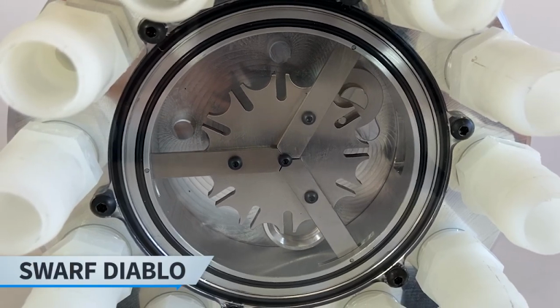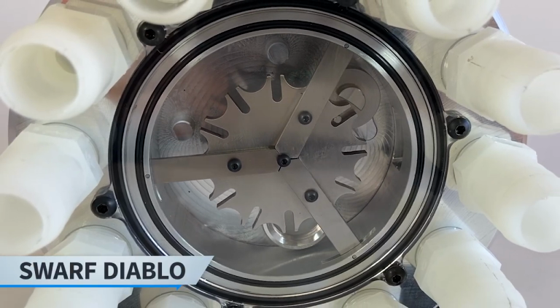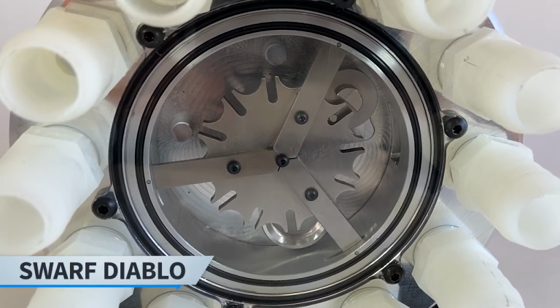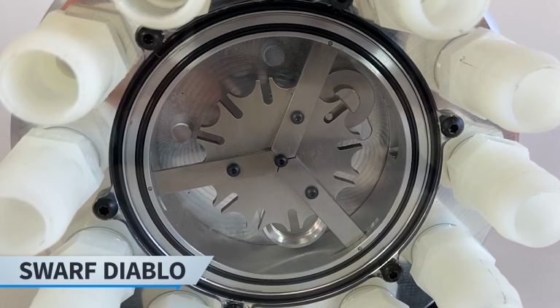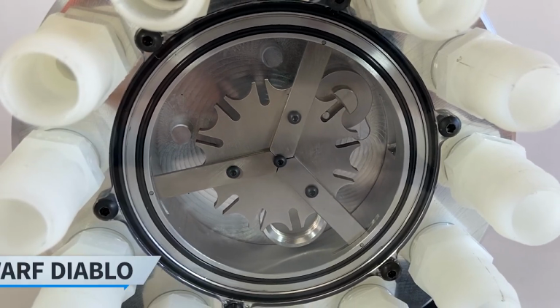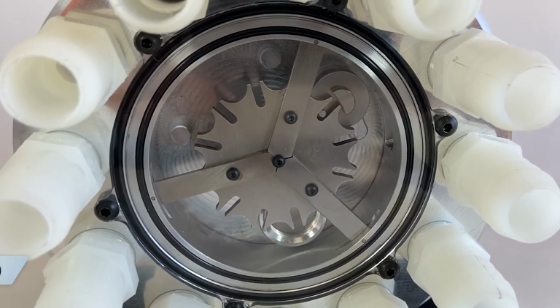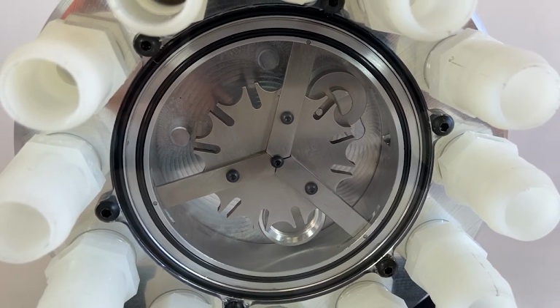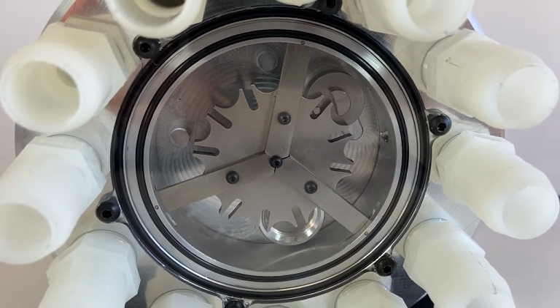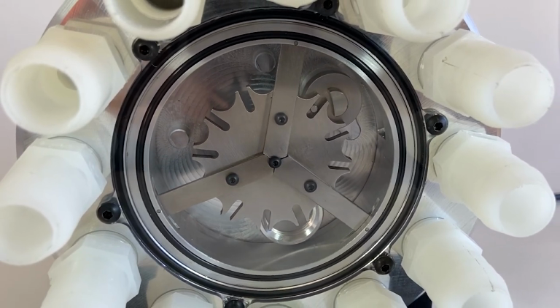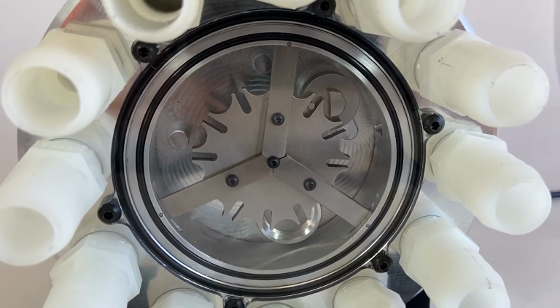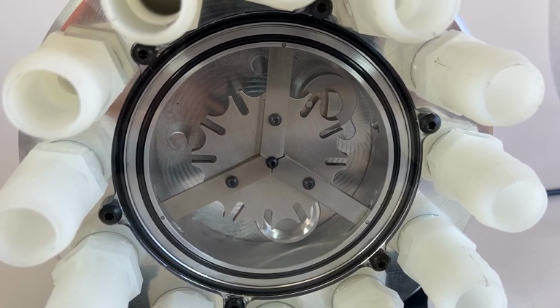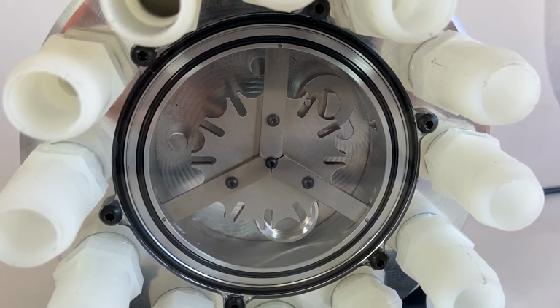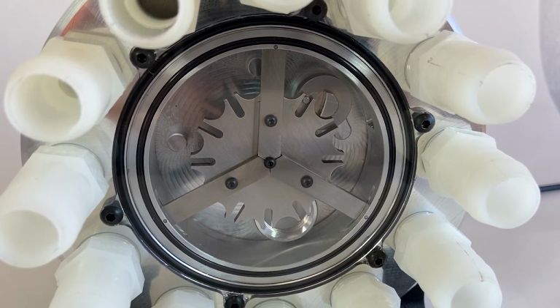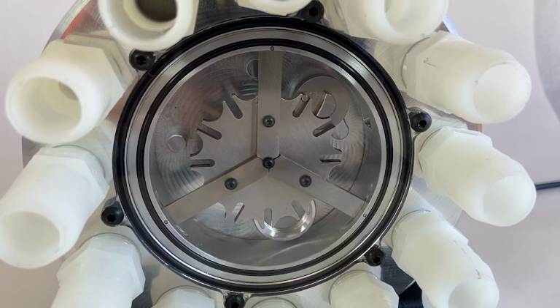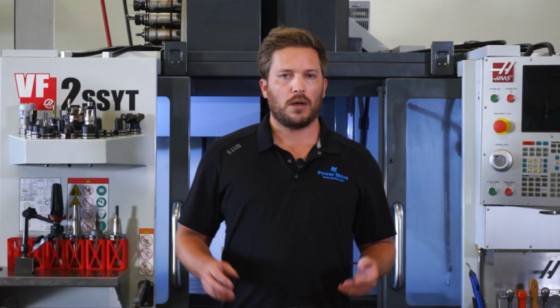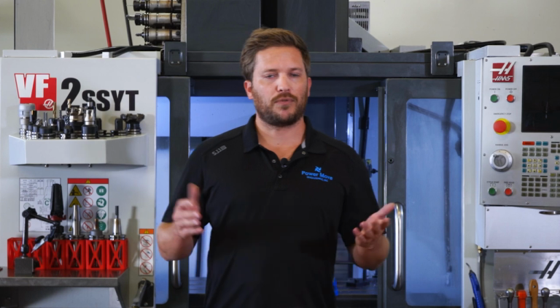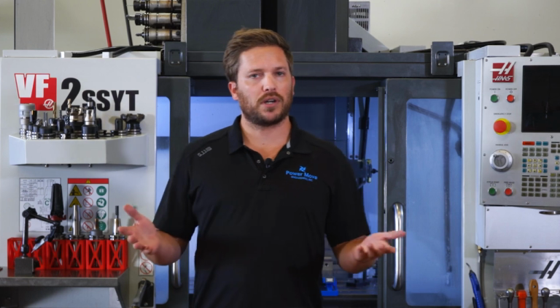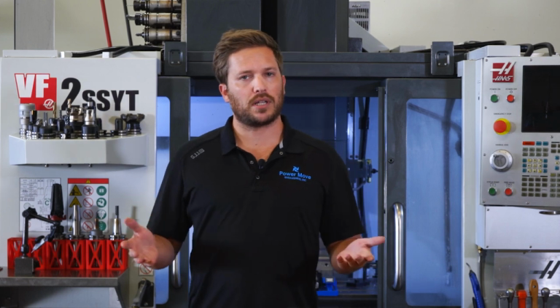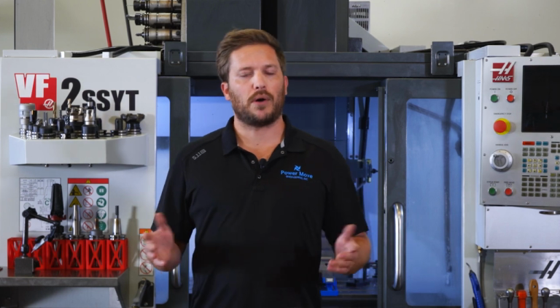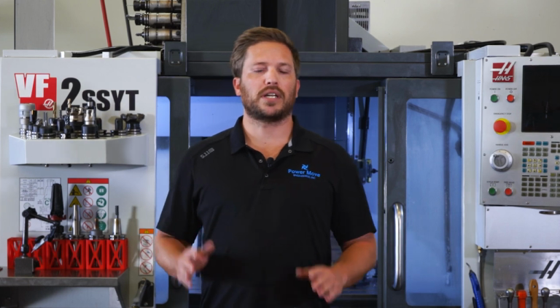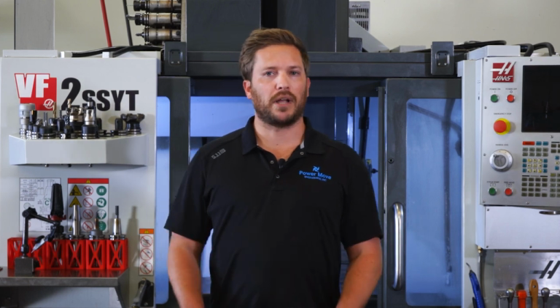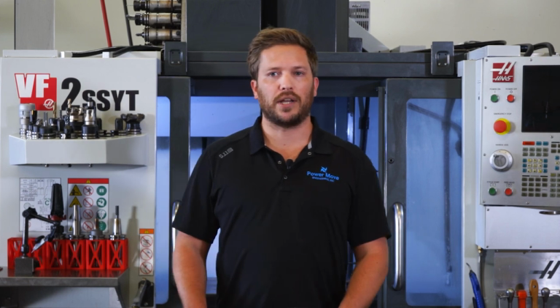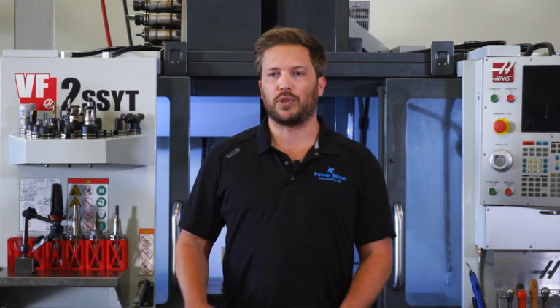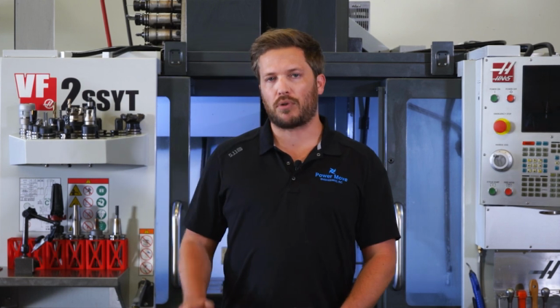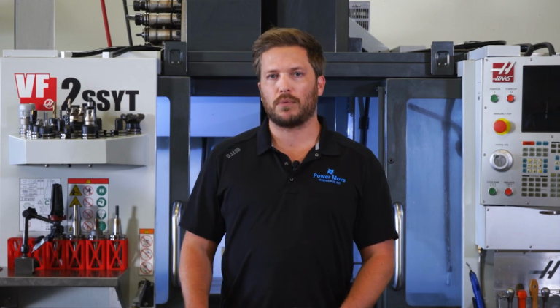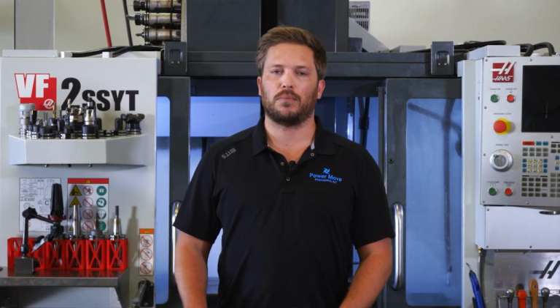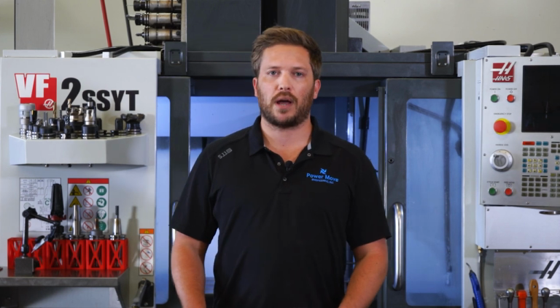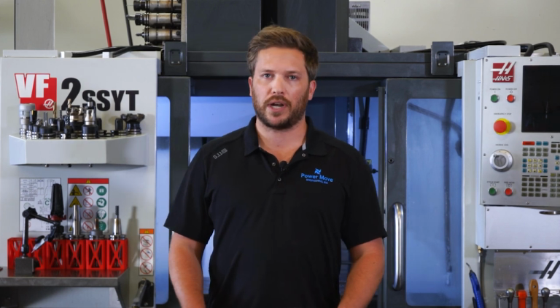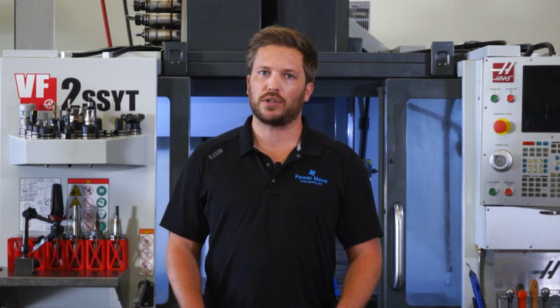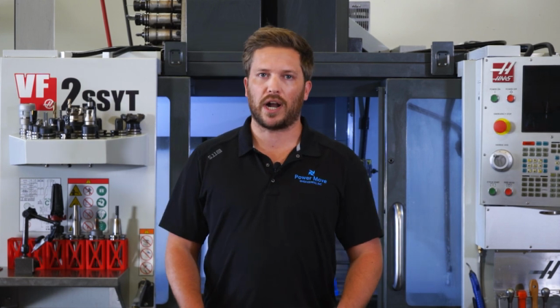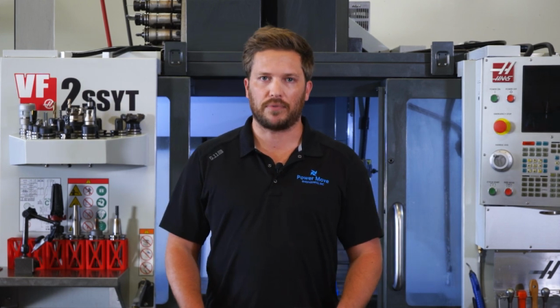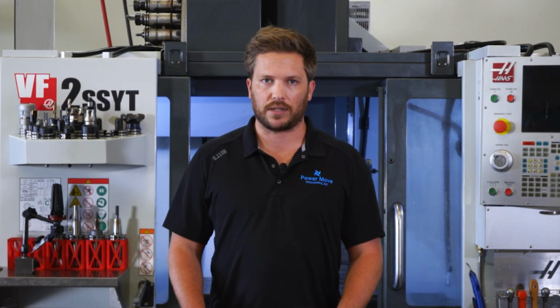I'm going to show you how this family of products works in just a minute. But first, I want to explain to you the problem that we're here to try to fix.